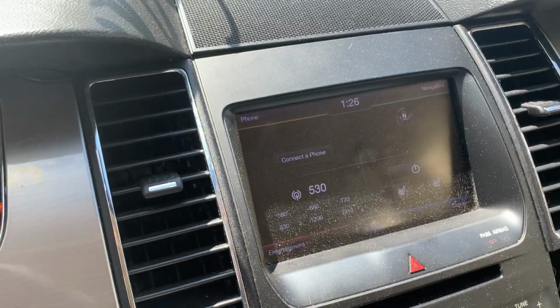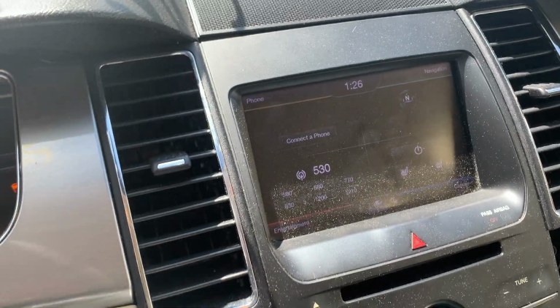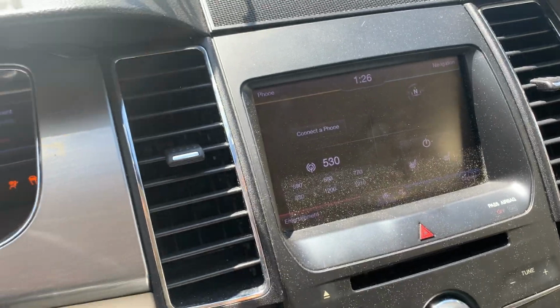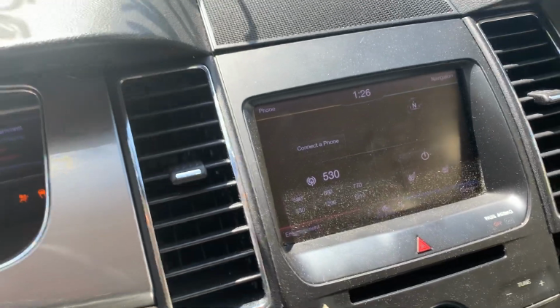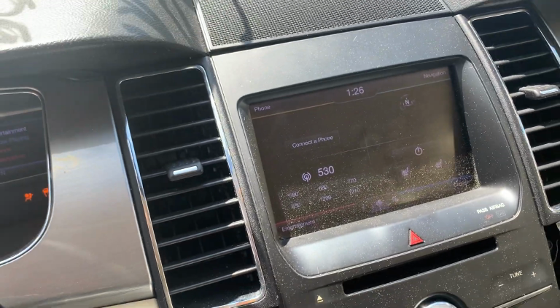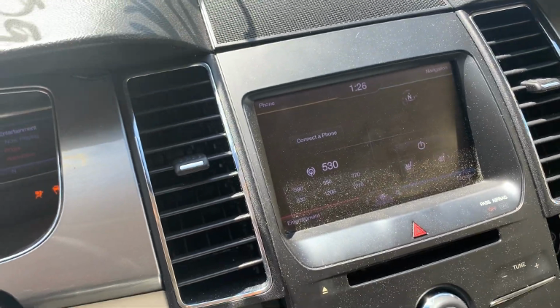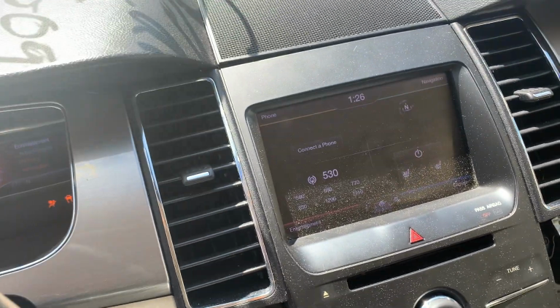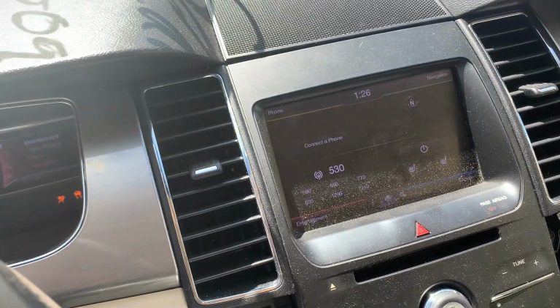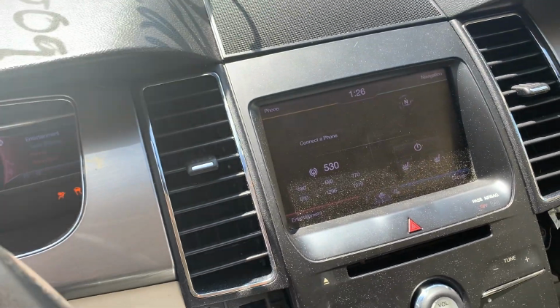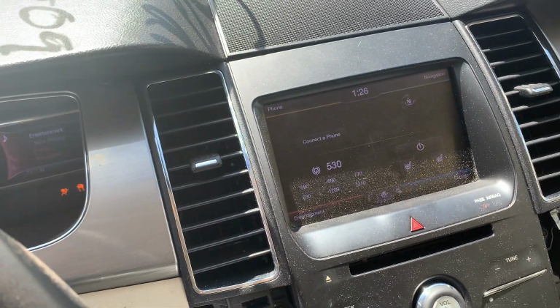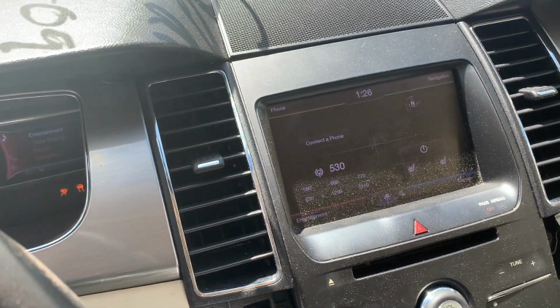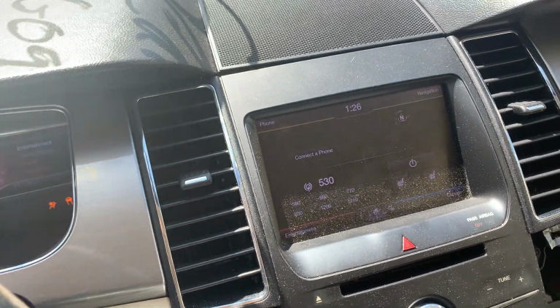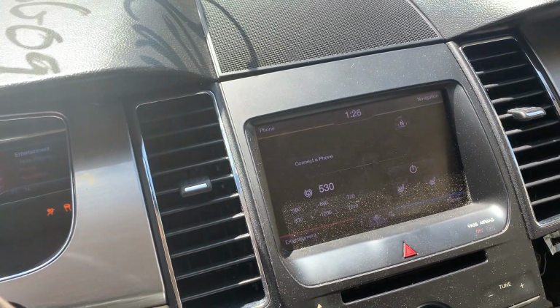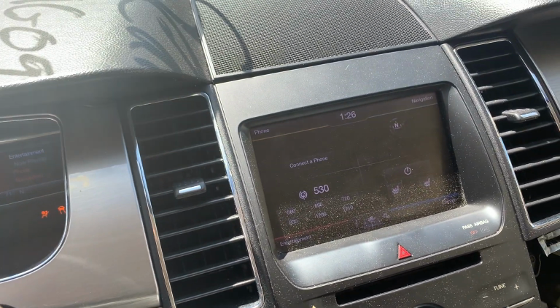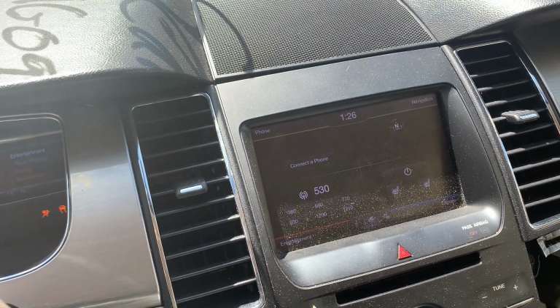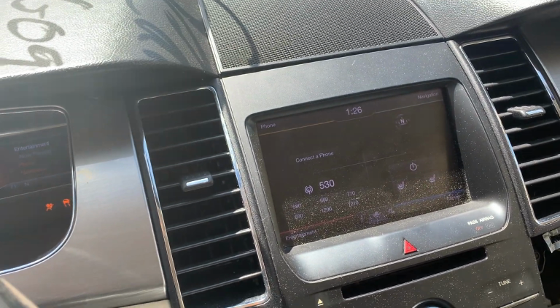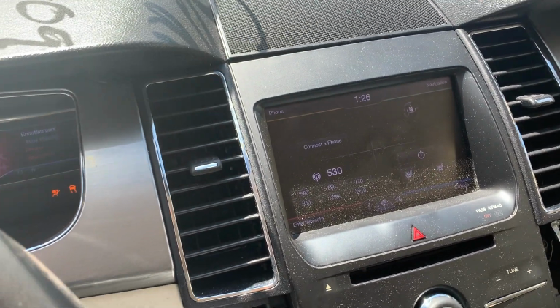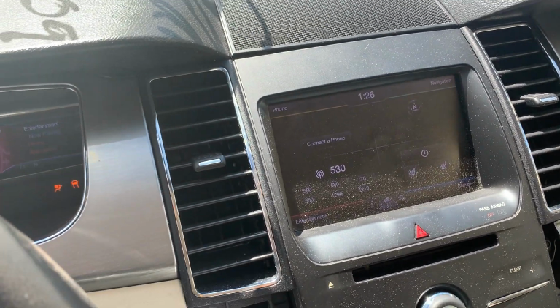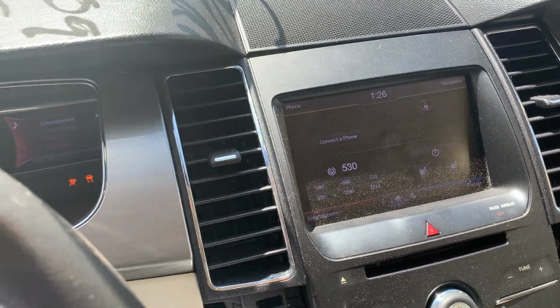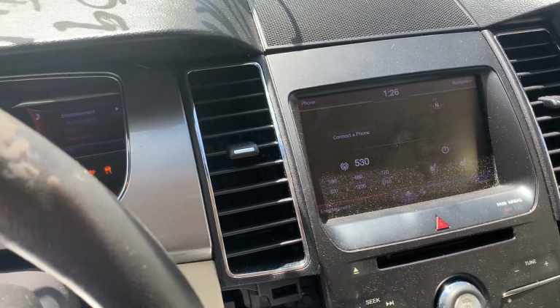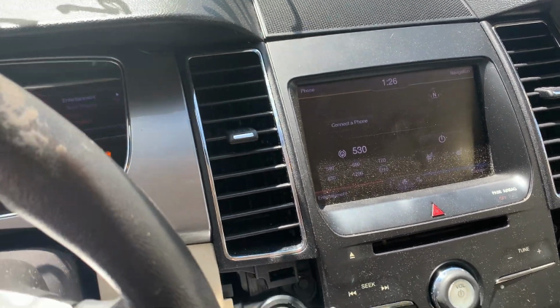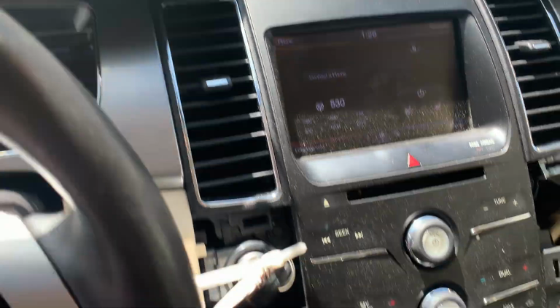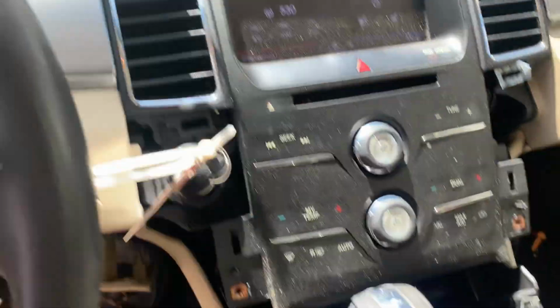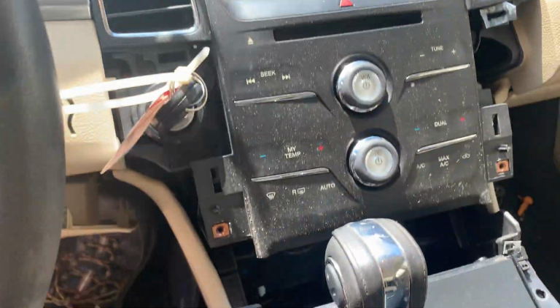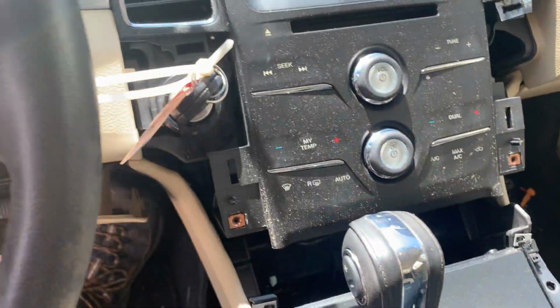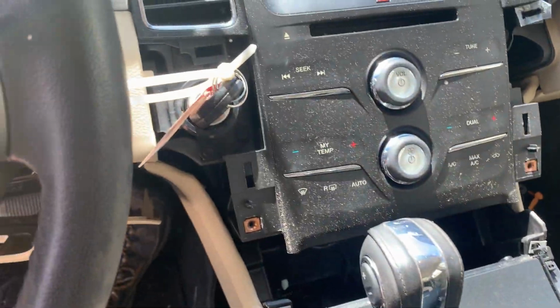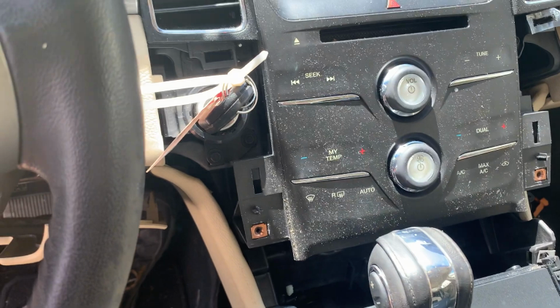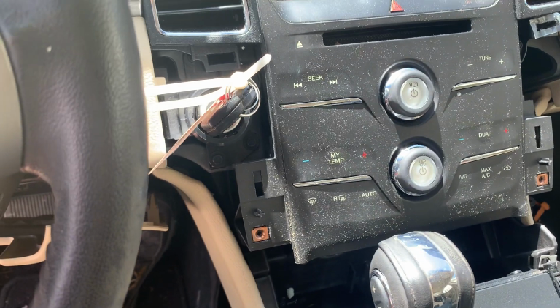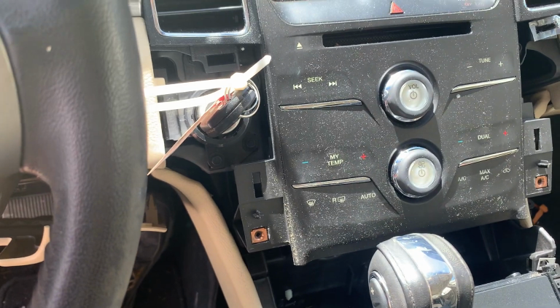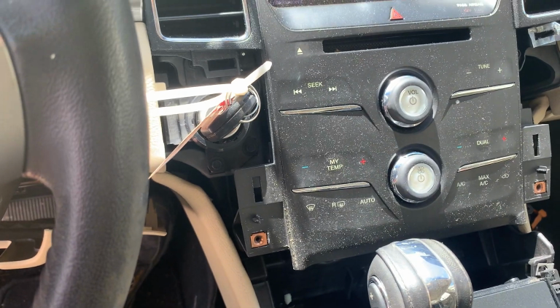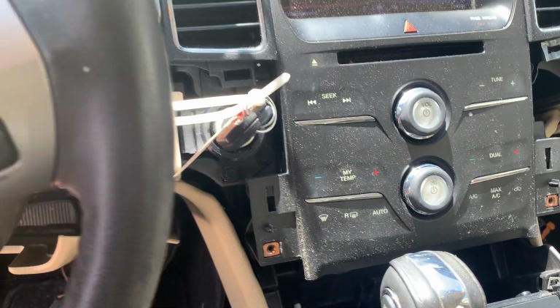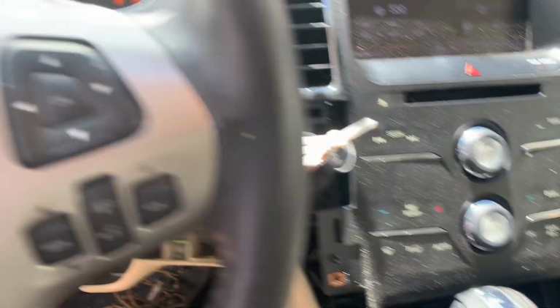AM FM CD satellite radio. Automatic climate control.